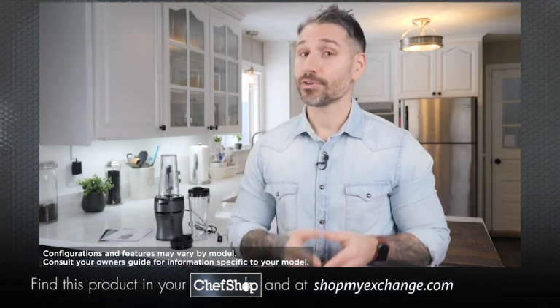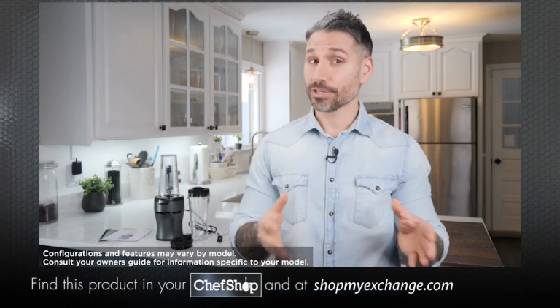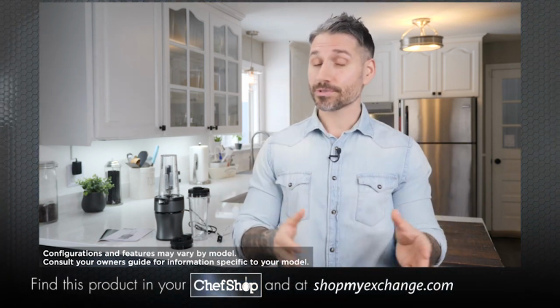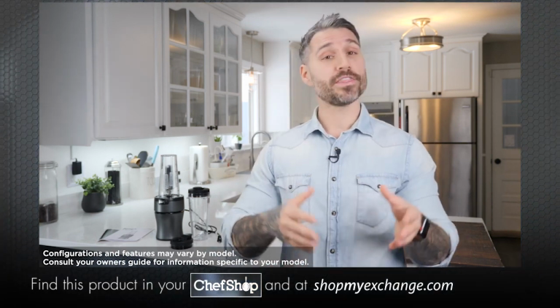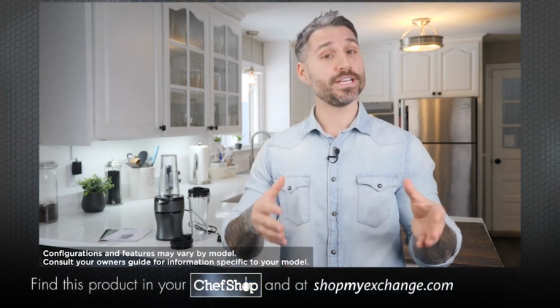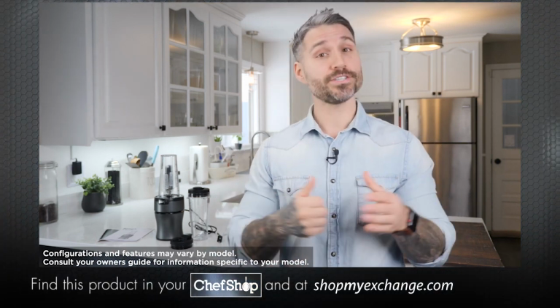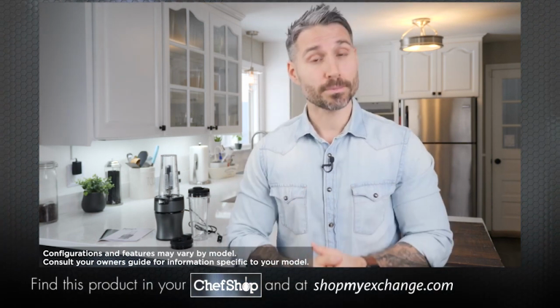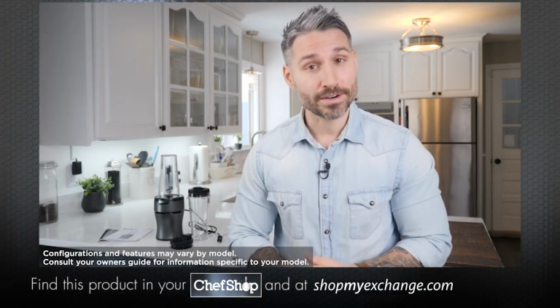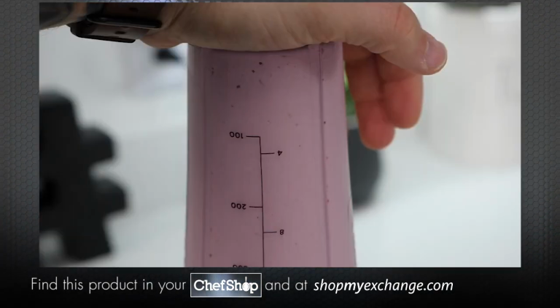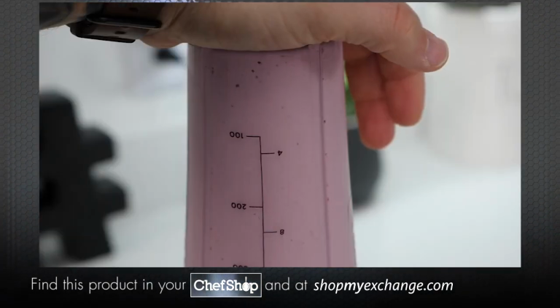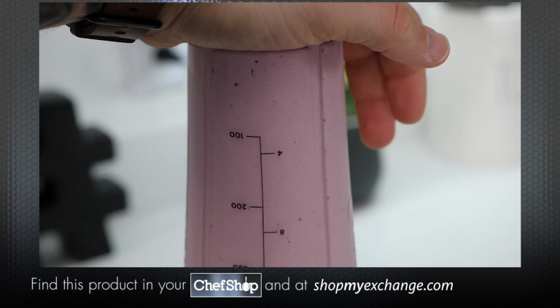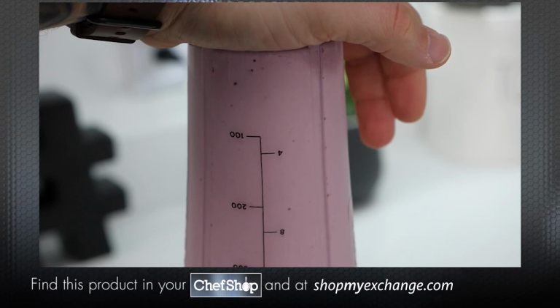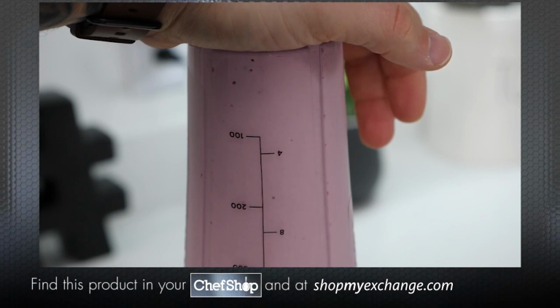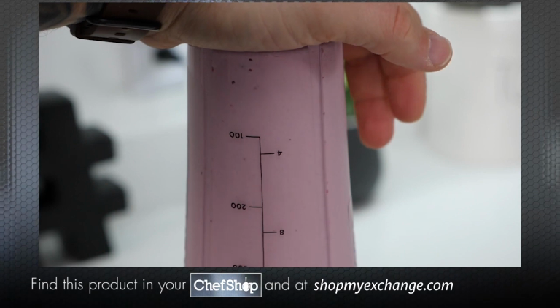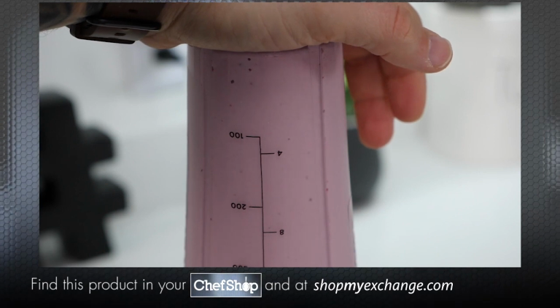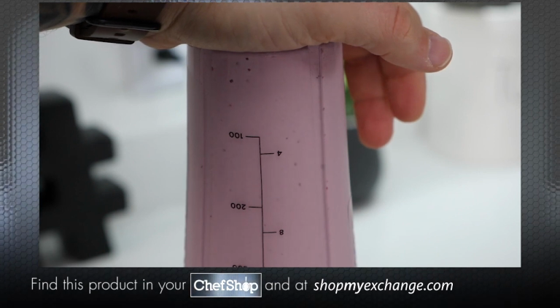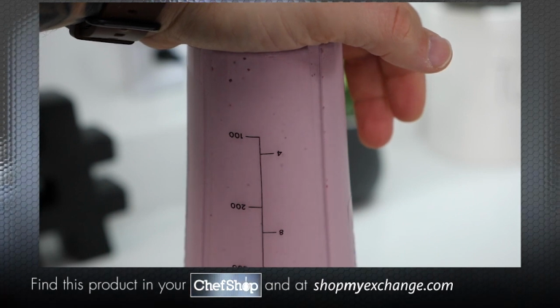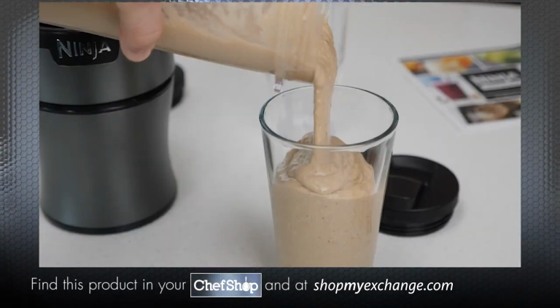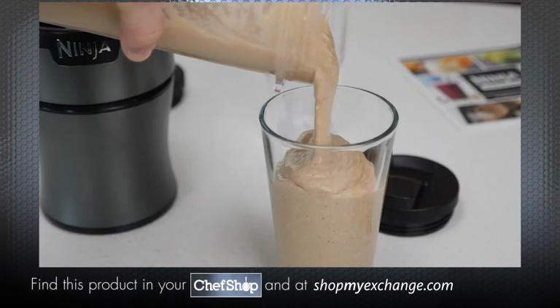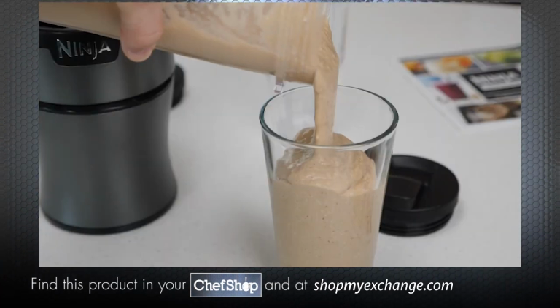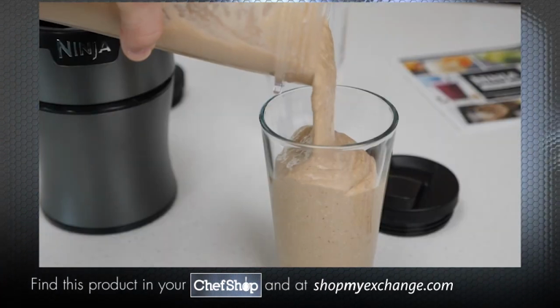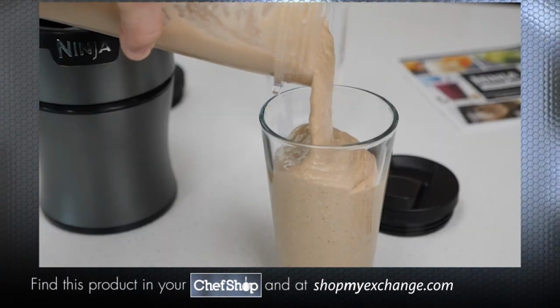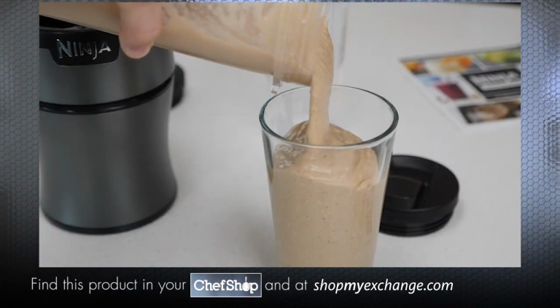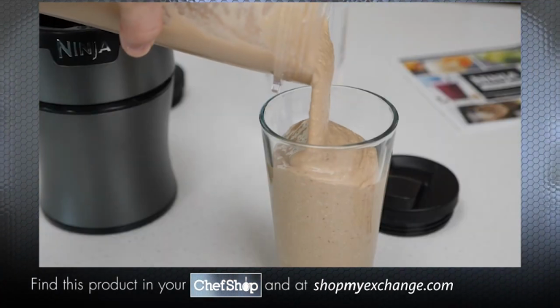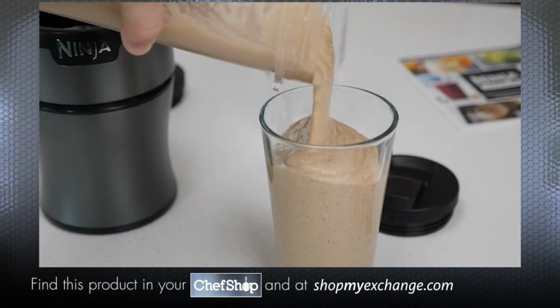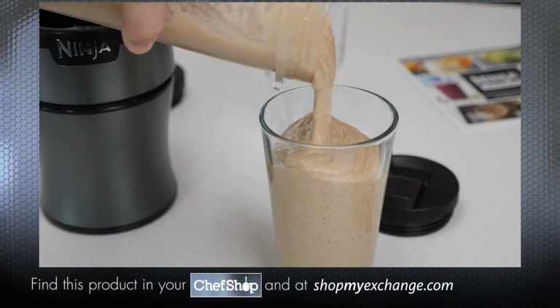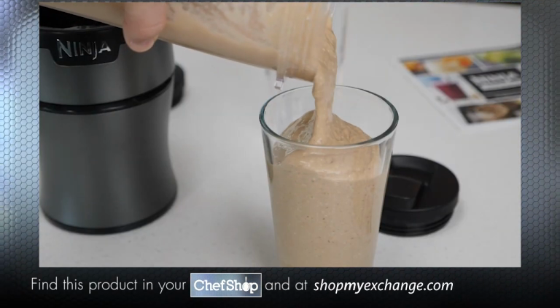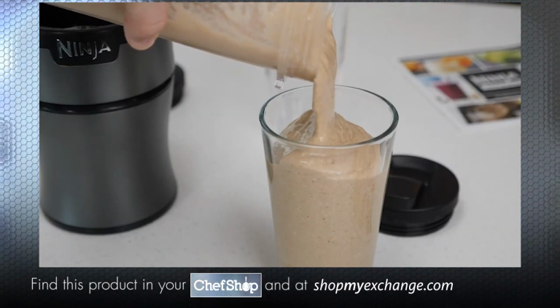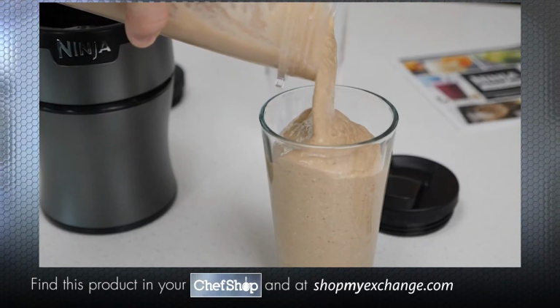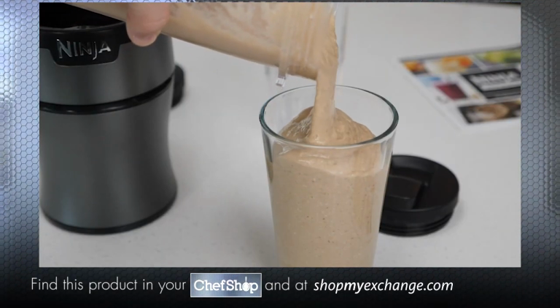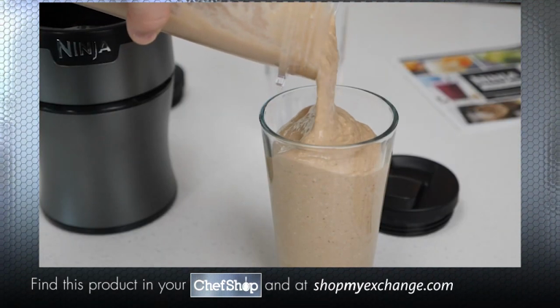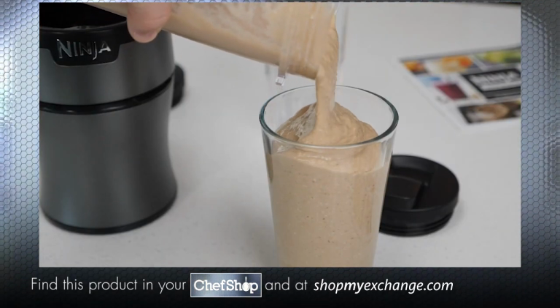You can use the Ninja NutriBlender to make your favorite blended drinks, smoothies, frozen cocktails, milkshakes, and so much more.